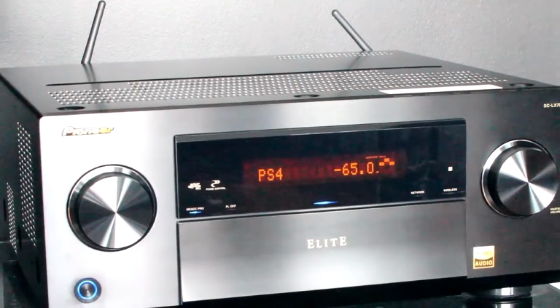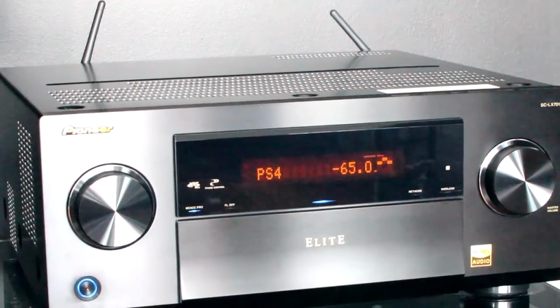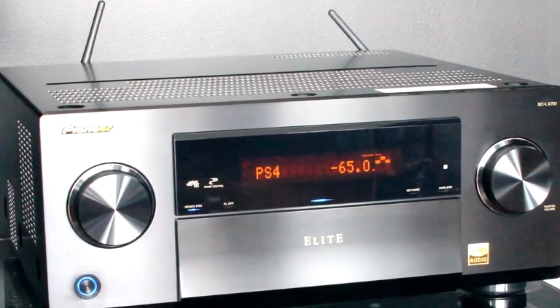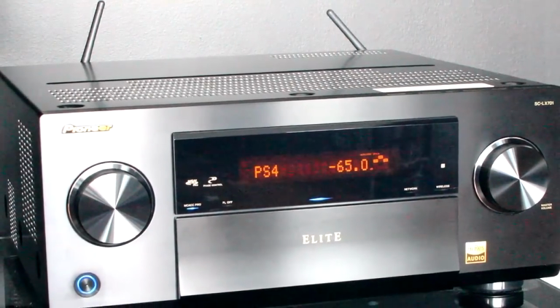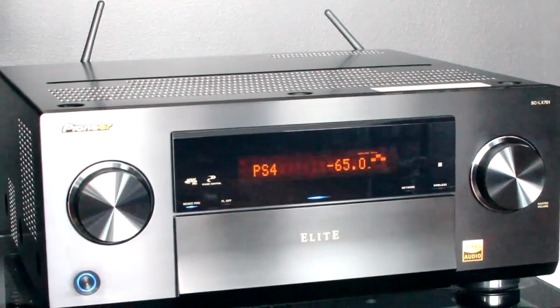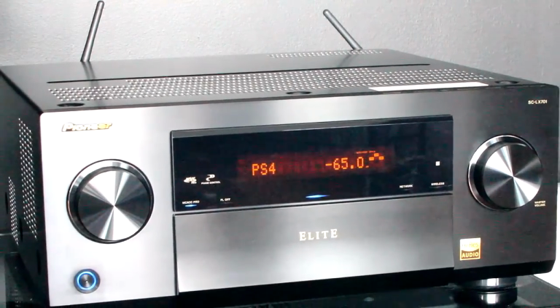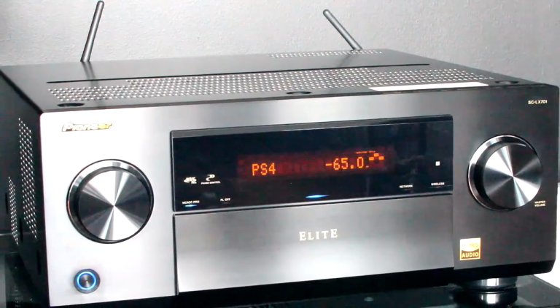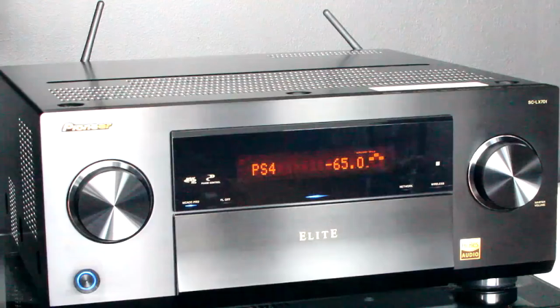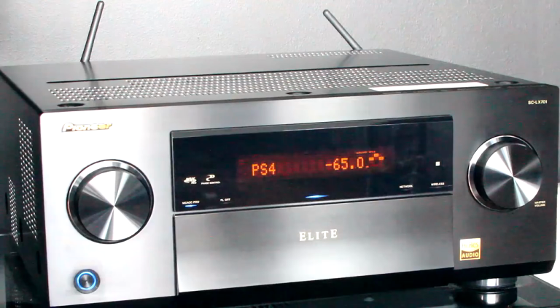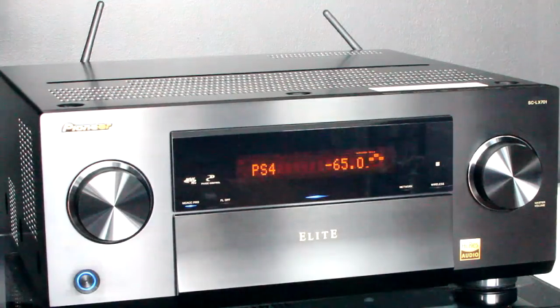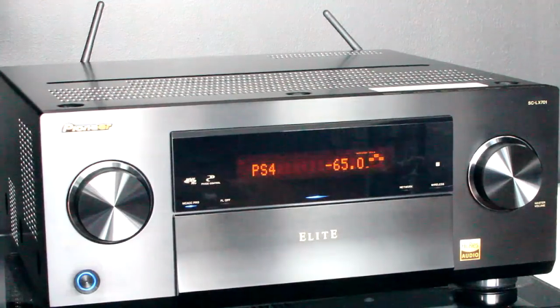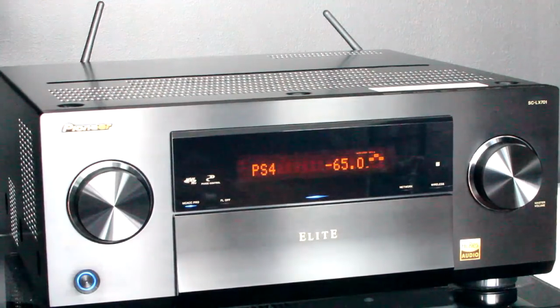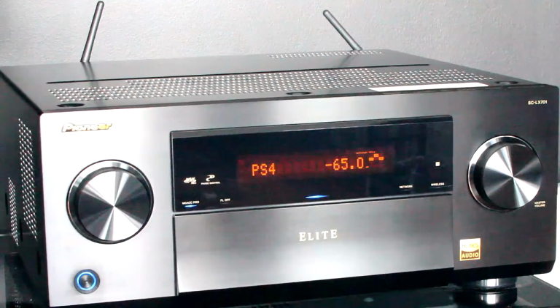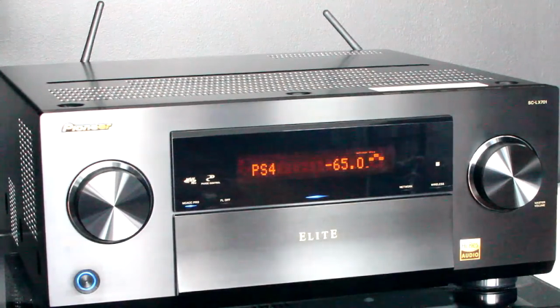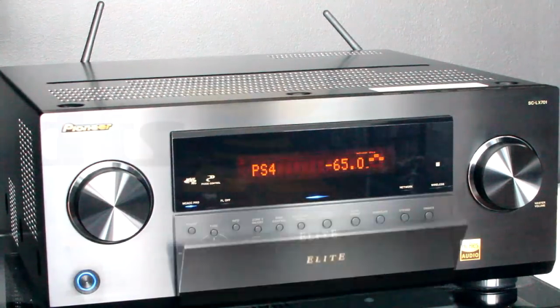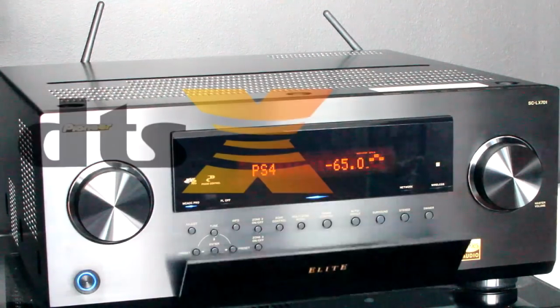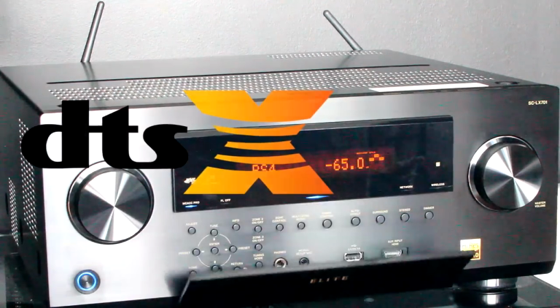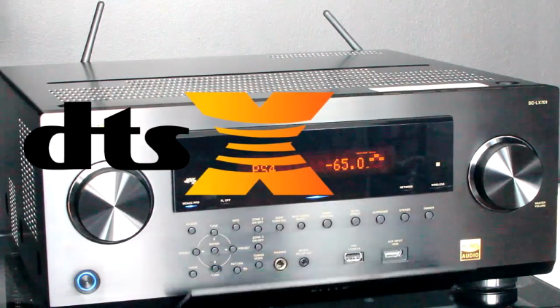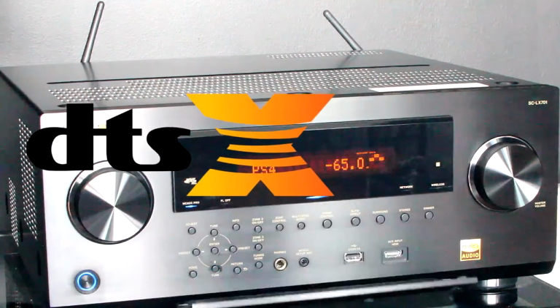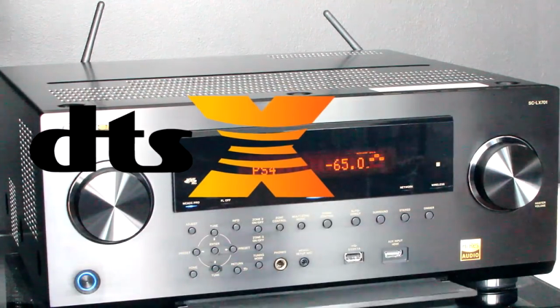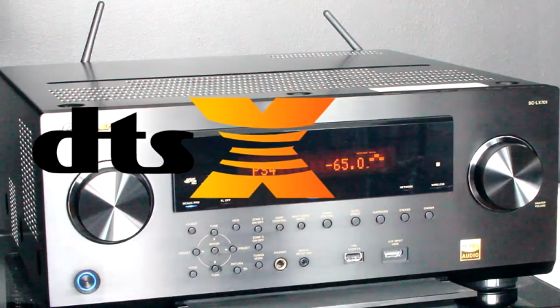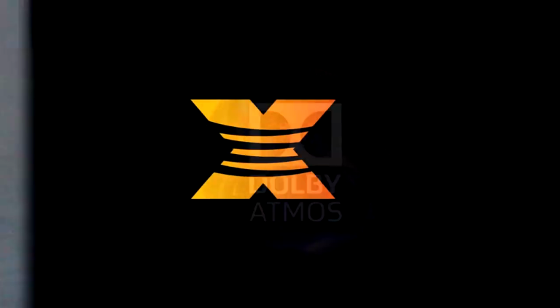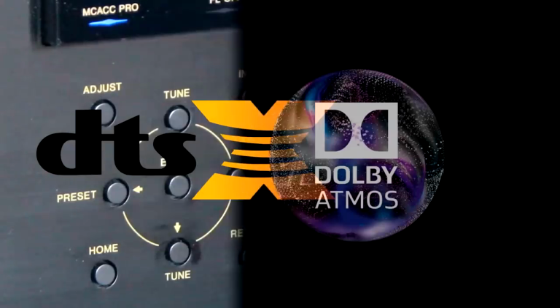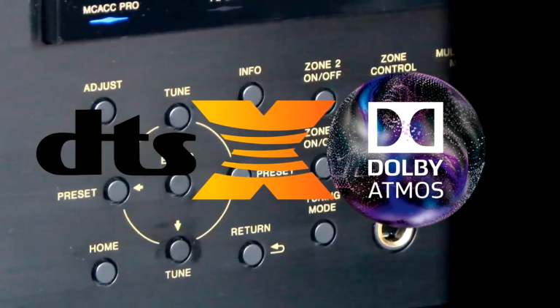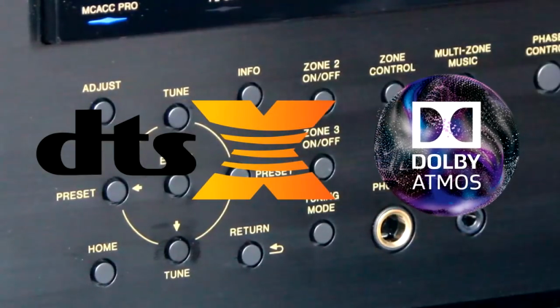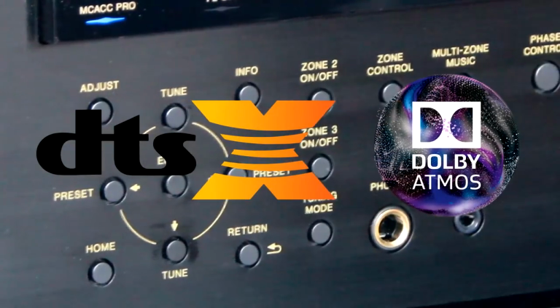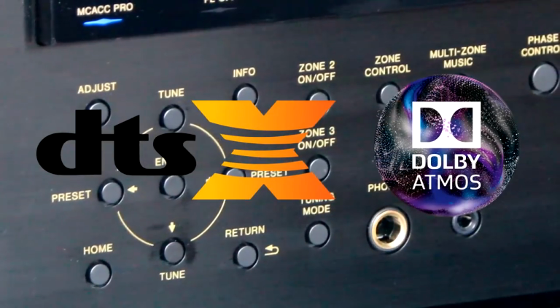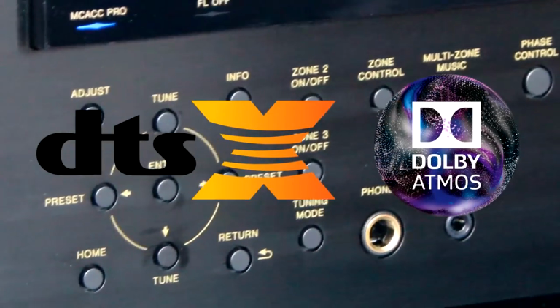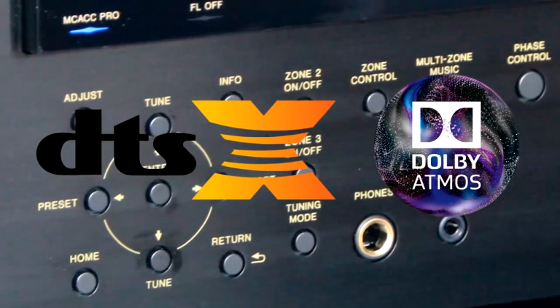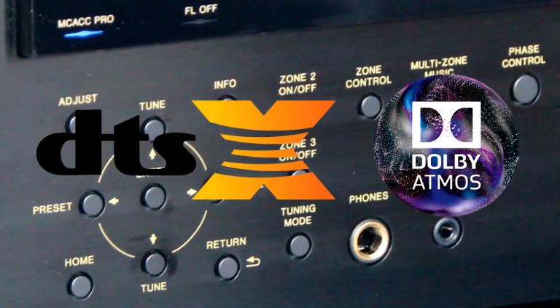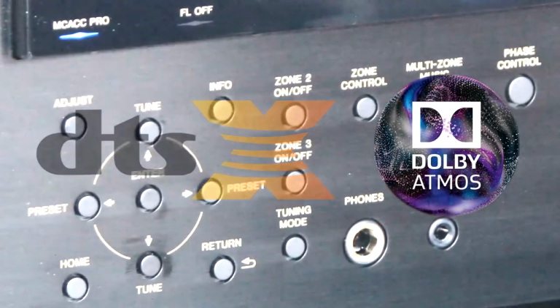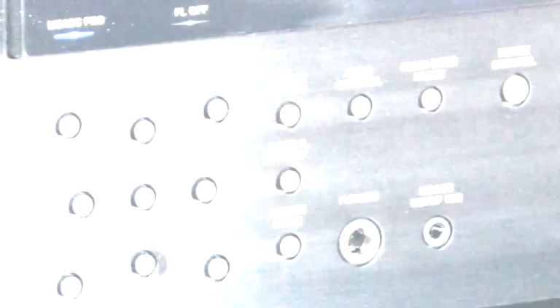You want to make sure to have an AV receiver that can handle DTS:X as well as Dolby Atmos.